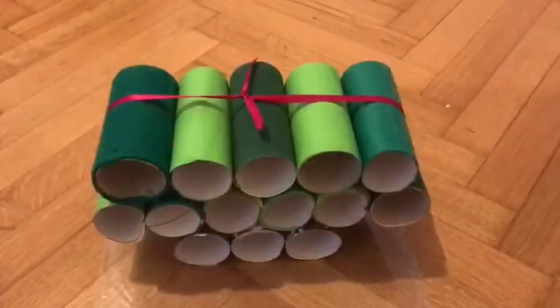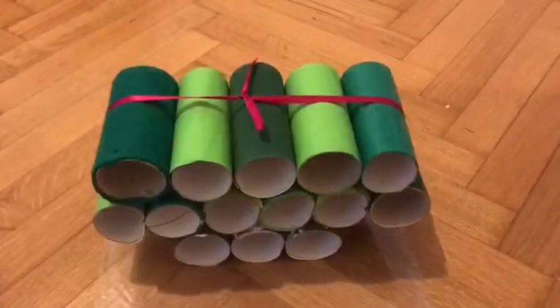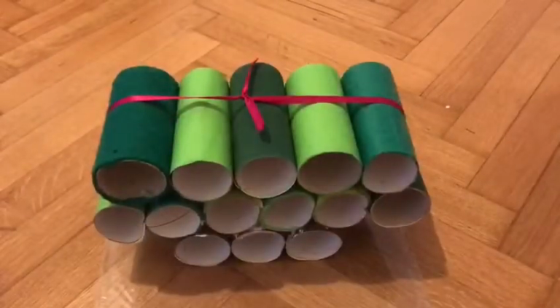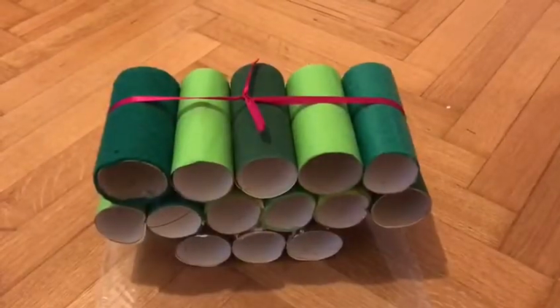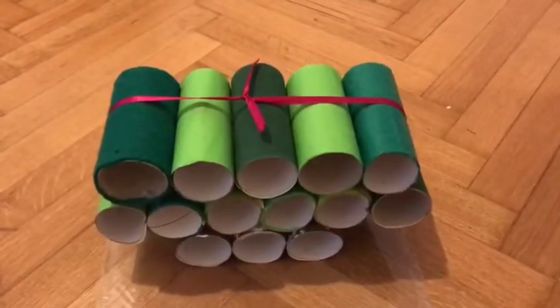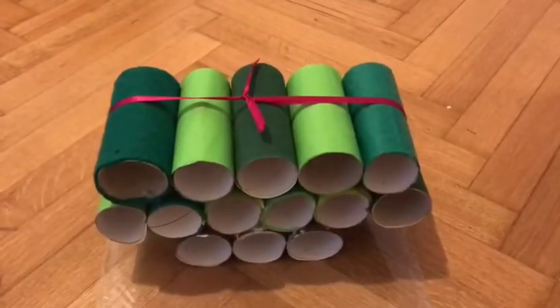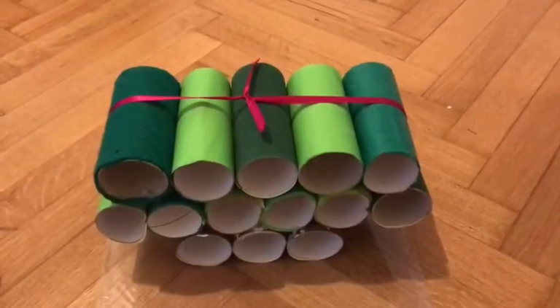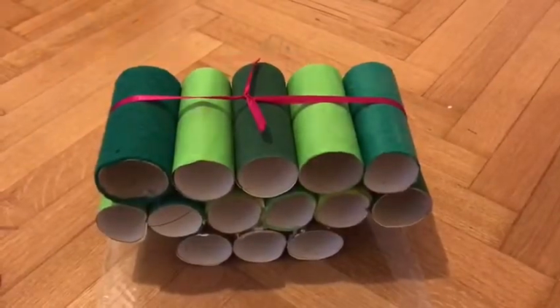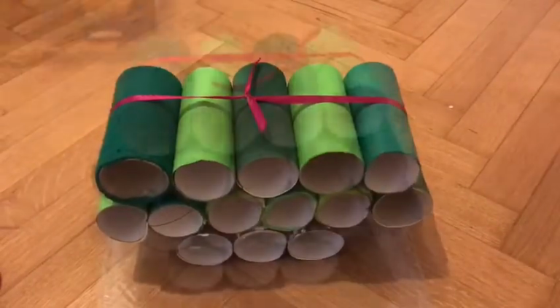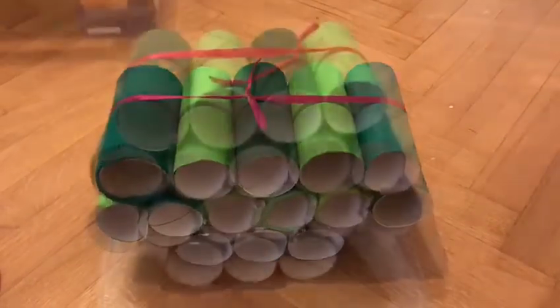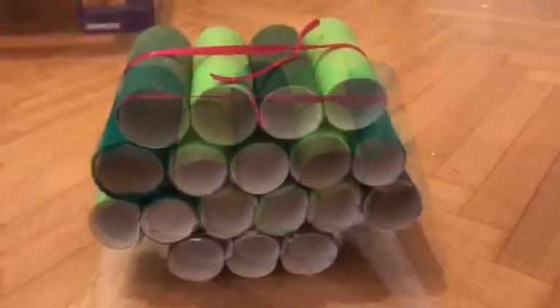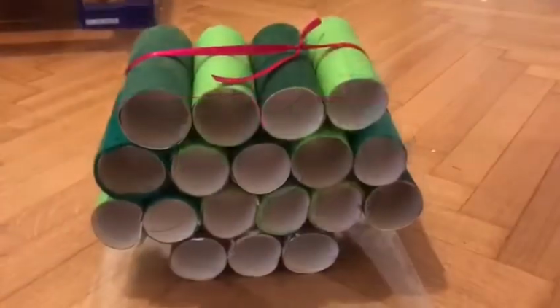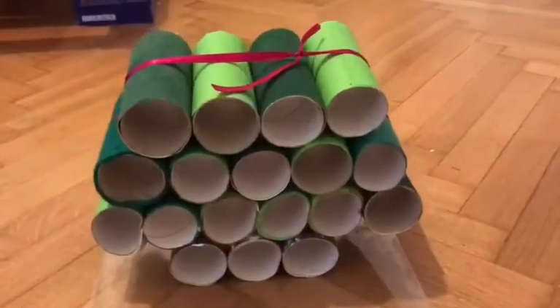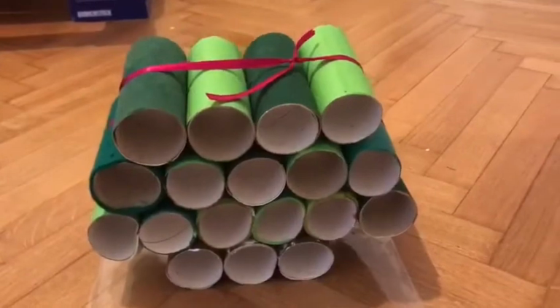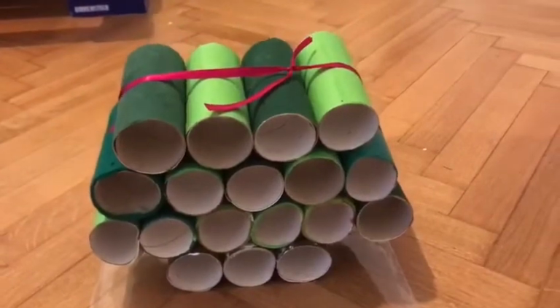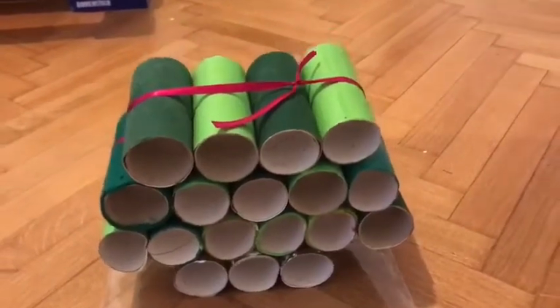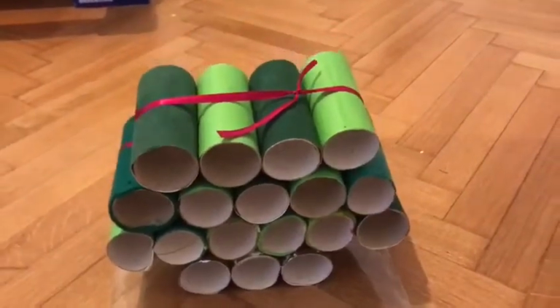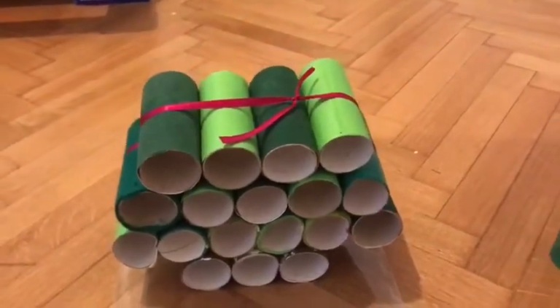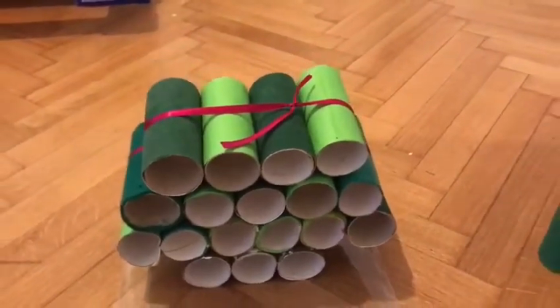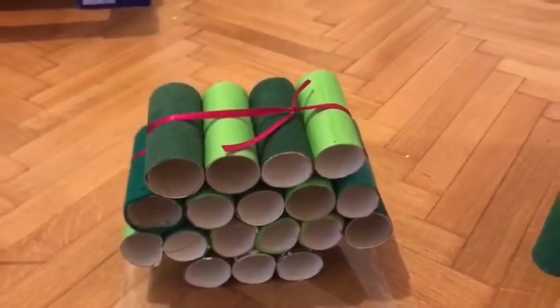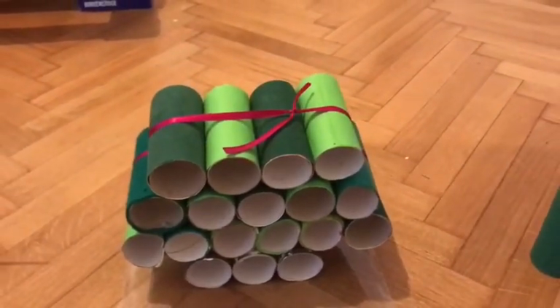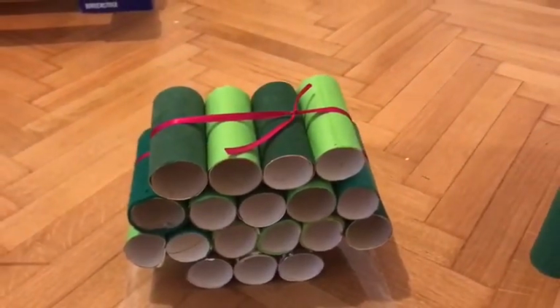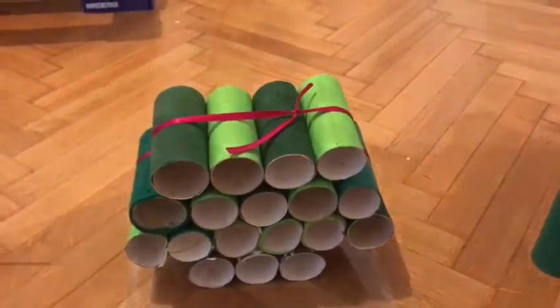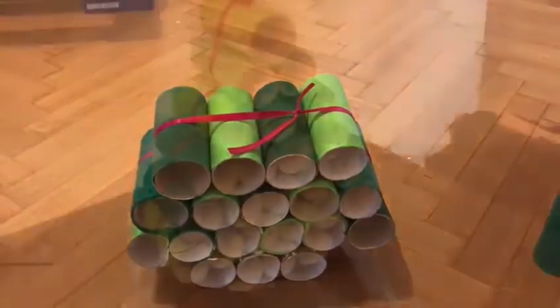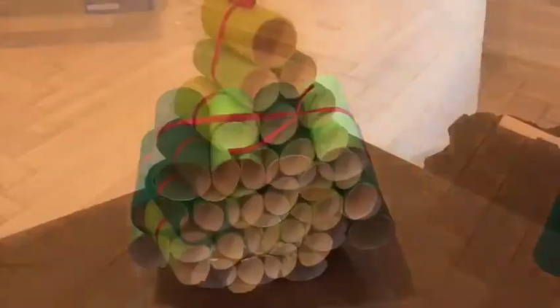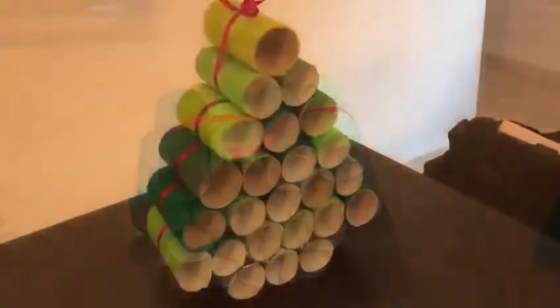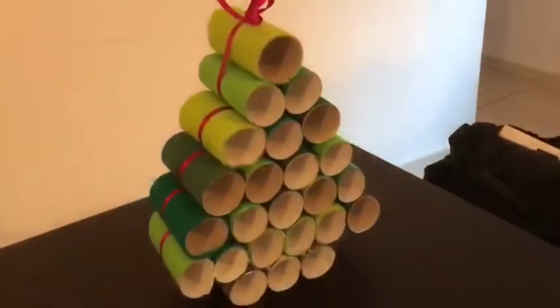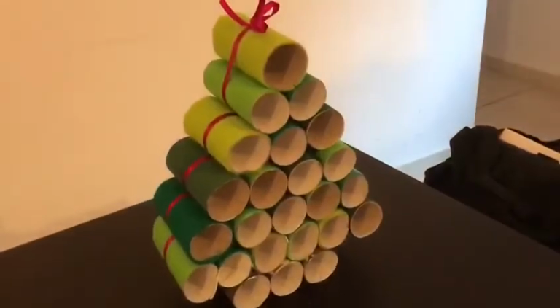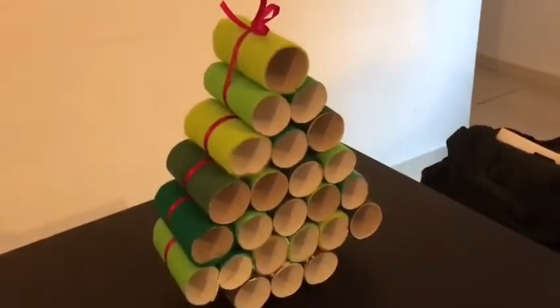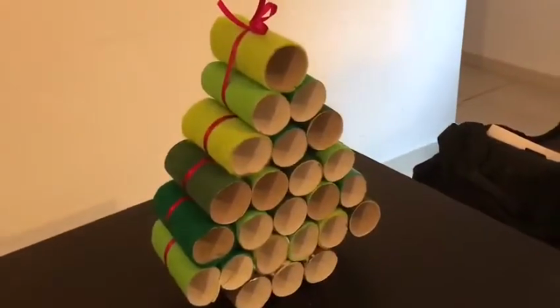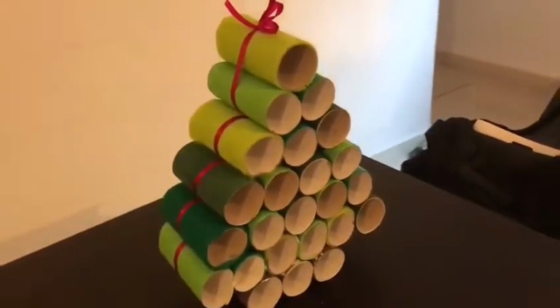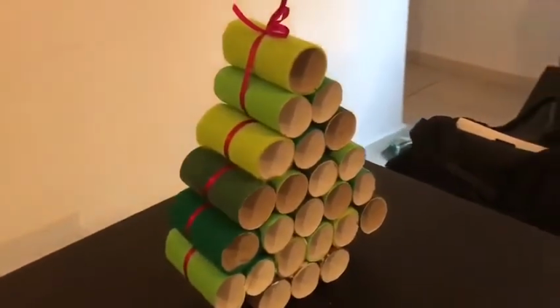We take five rolls, tie them together, put them on top, then take four rolls, and then the last three rolls. And now we have our tree.